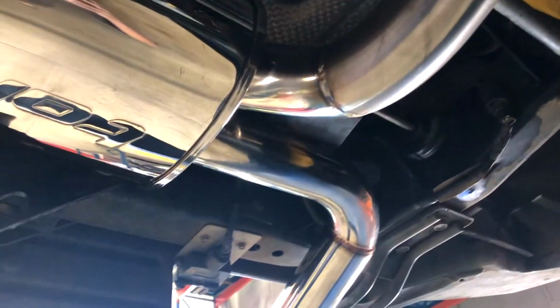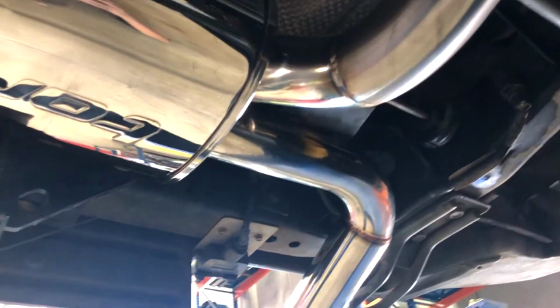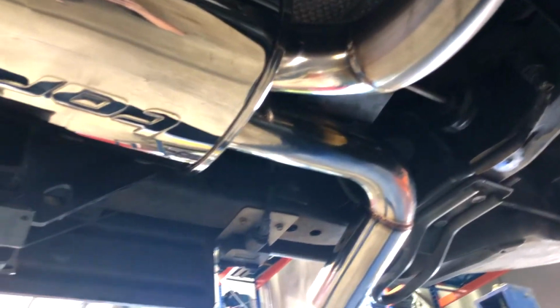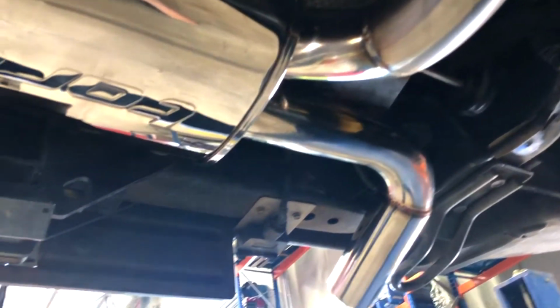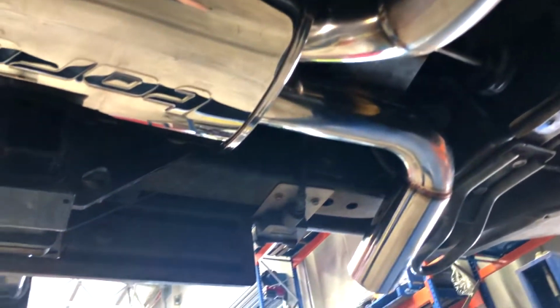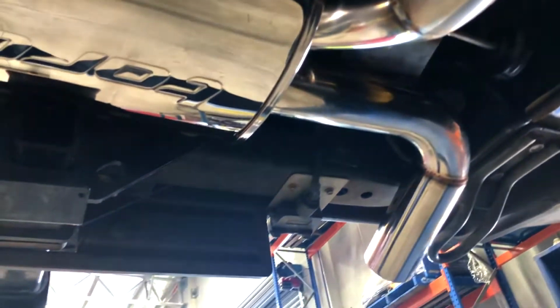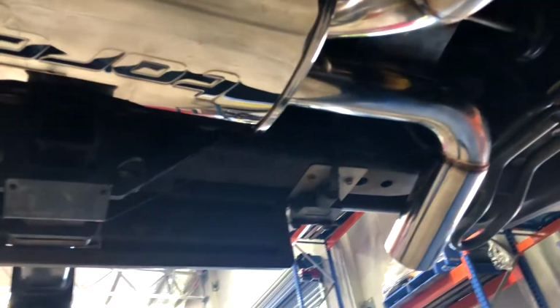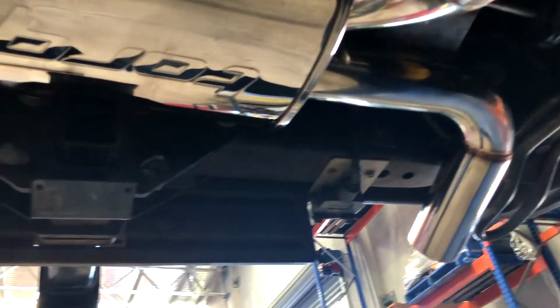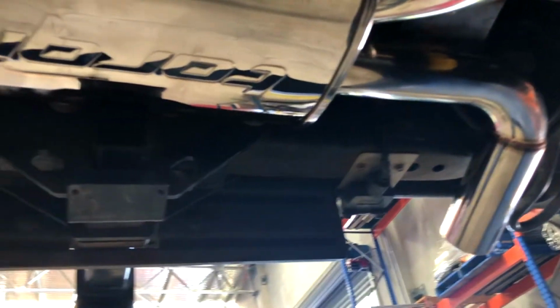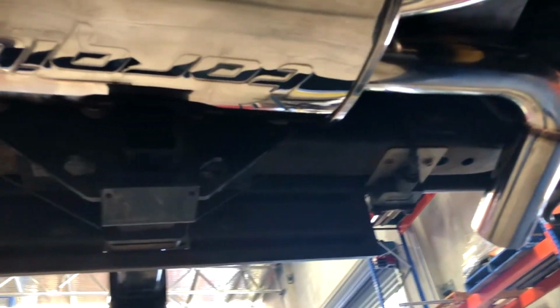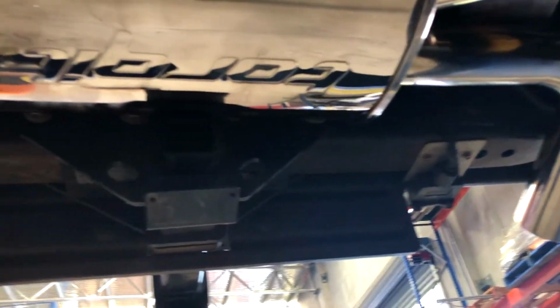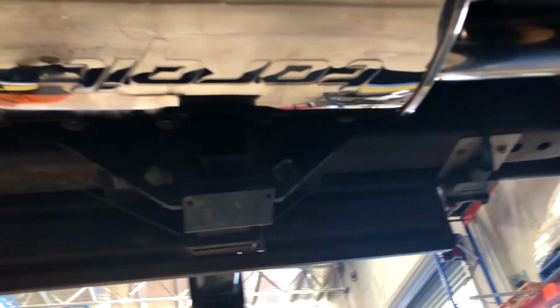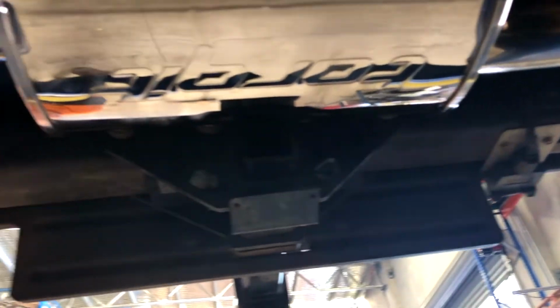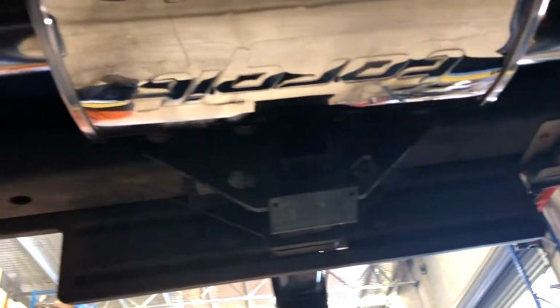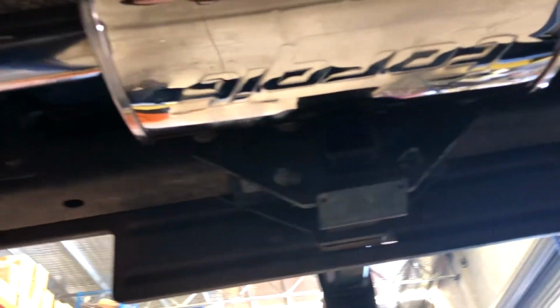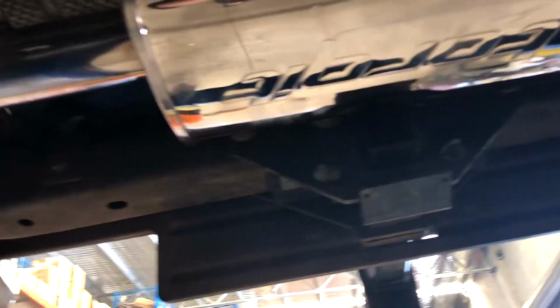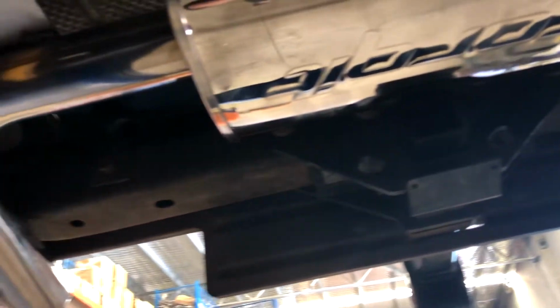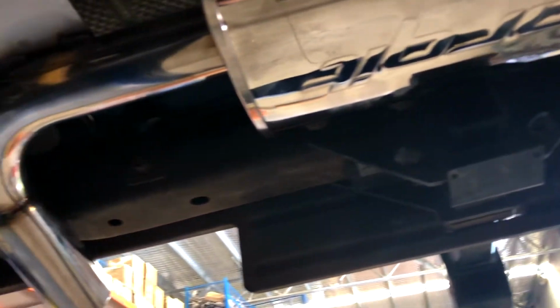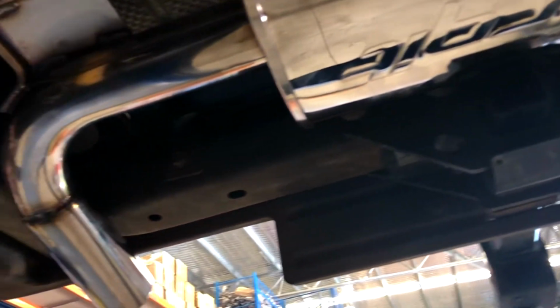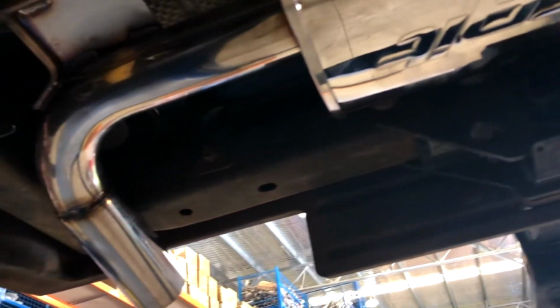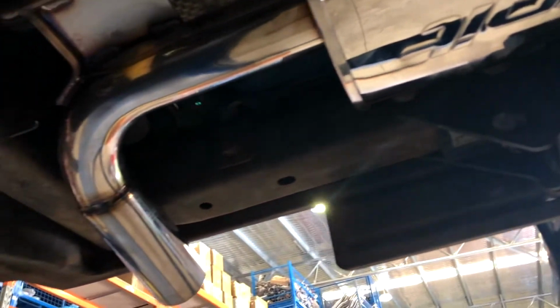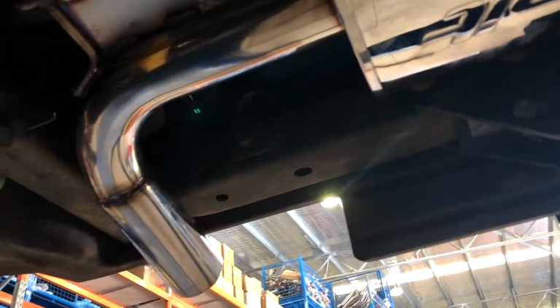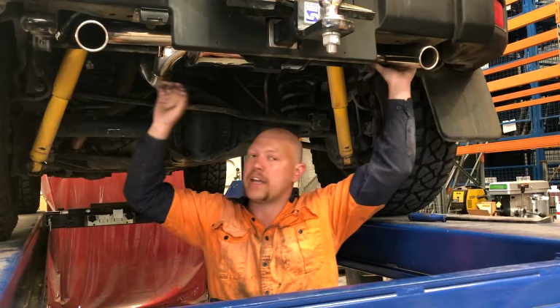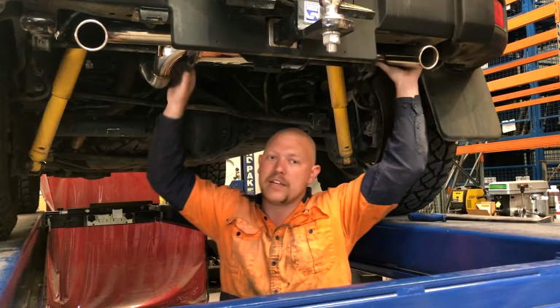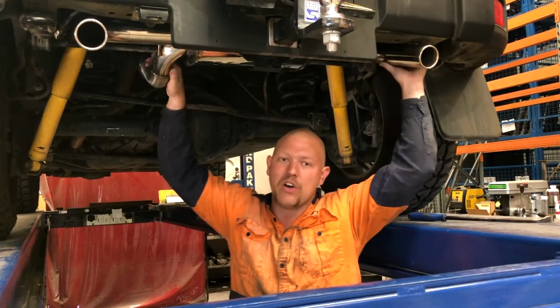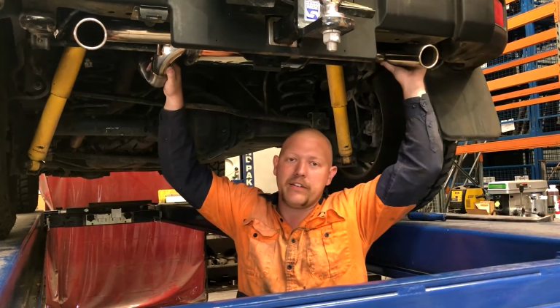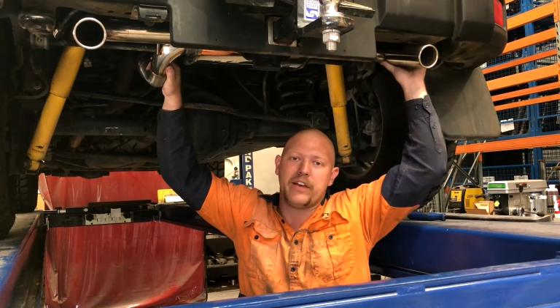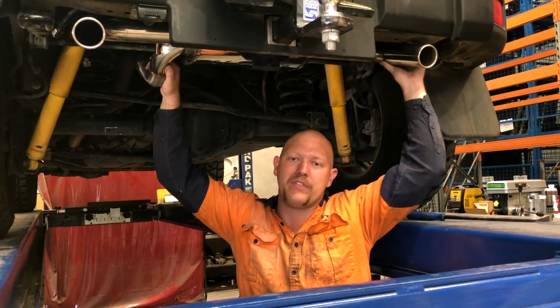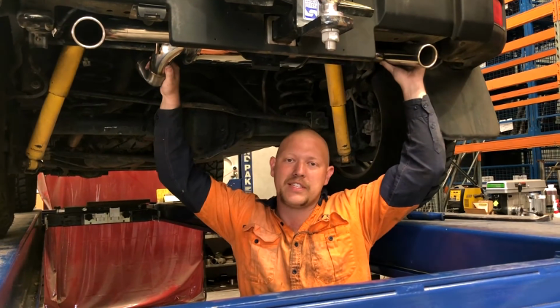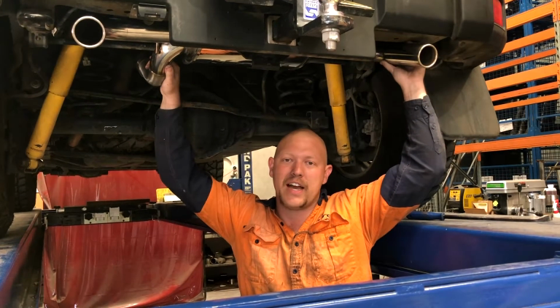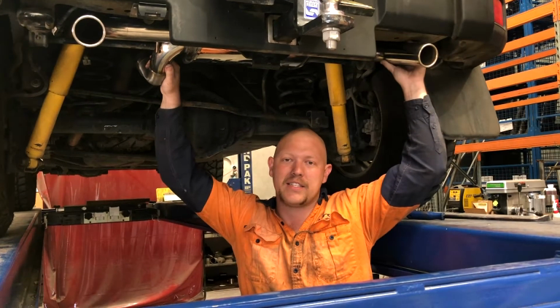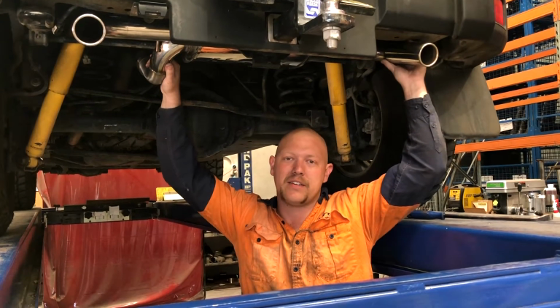It fits all JKs, both for diesels and petrols. Now we're going to take it outside and have a listen to how it sounds.